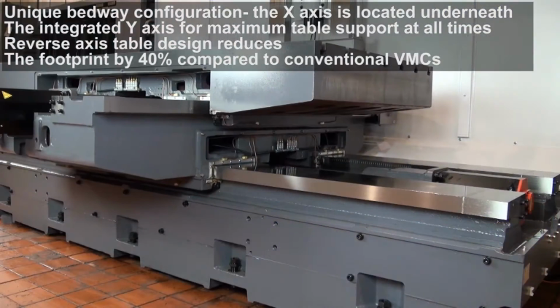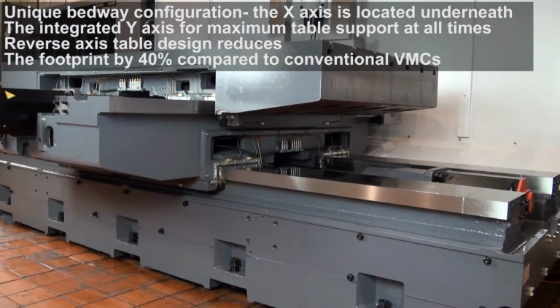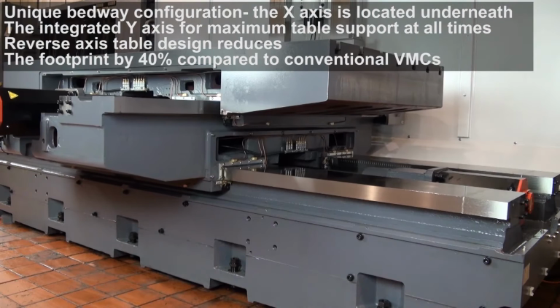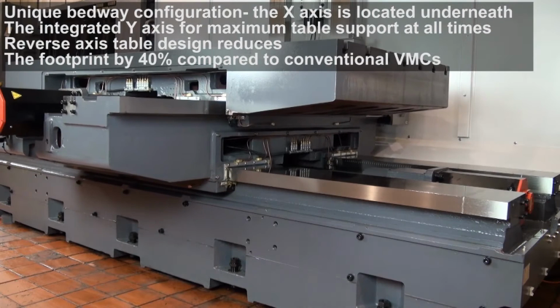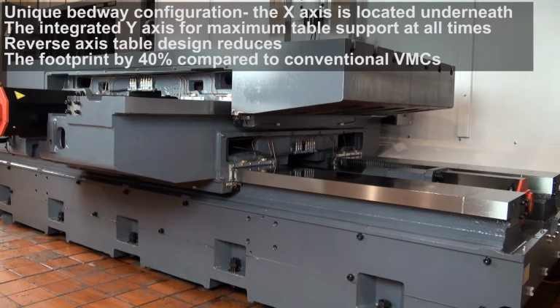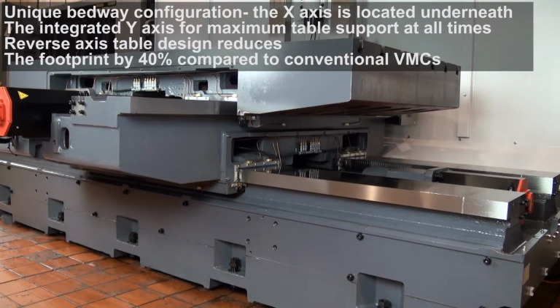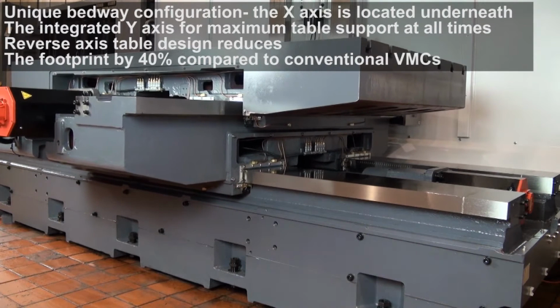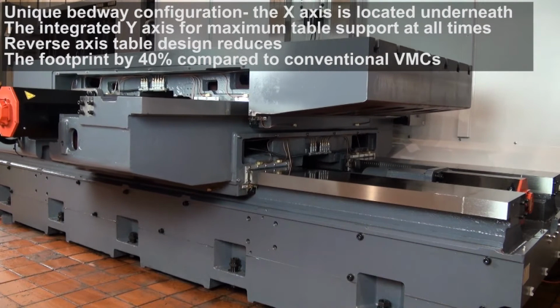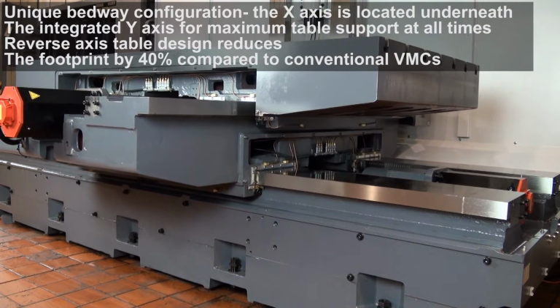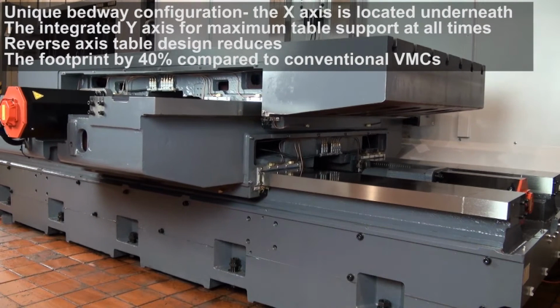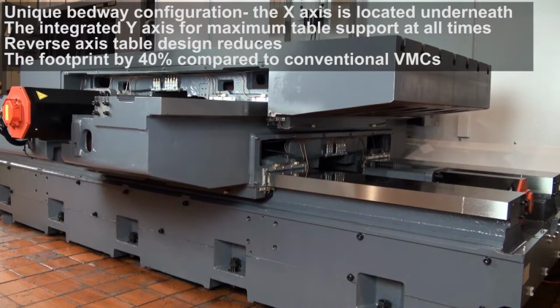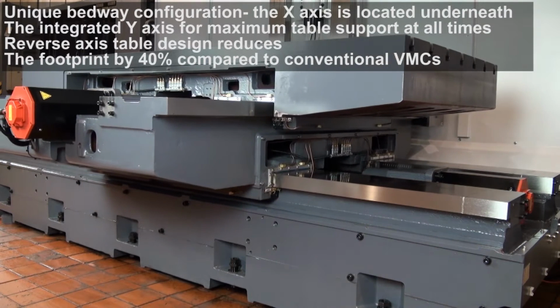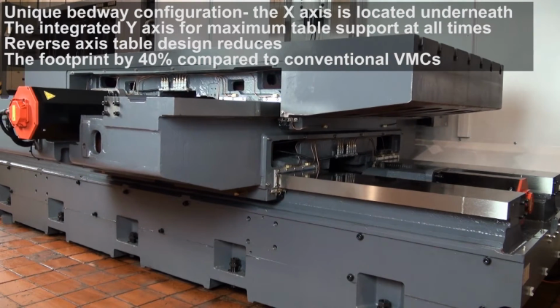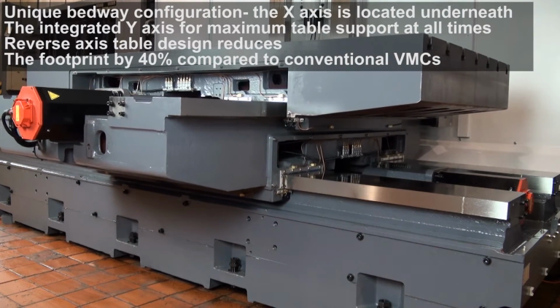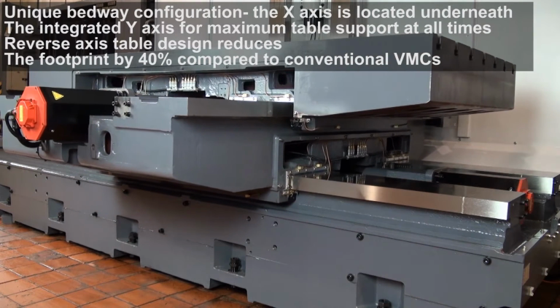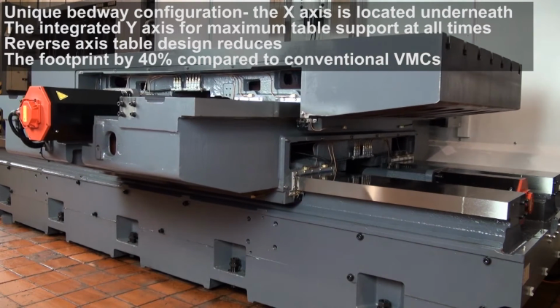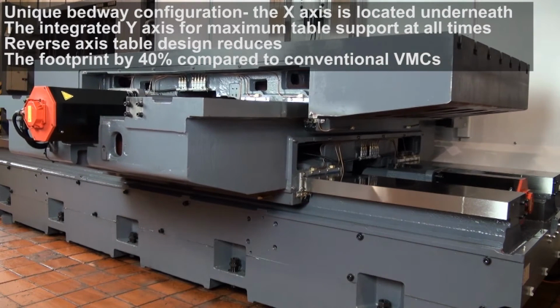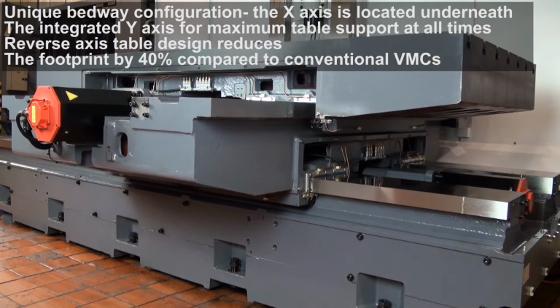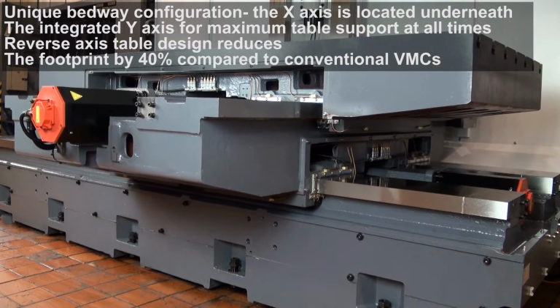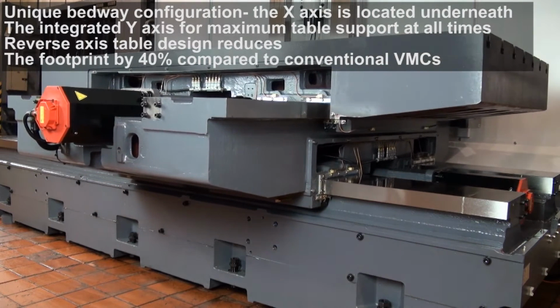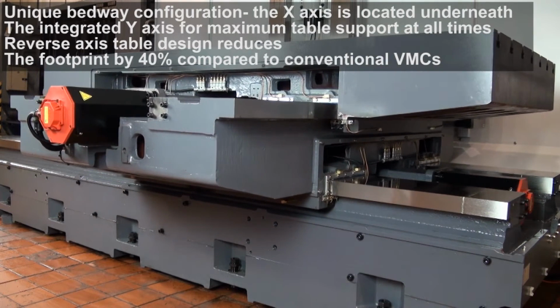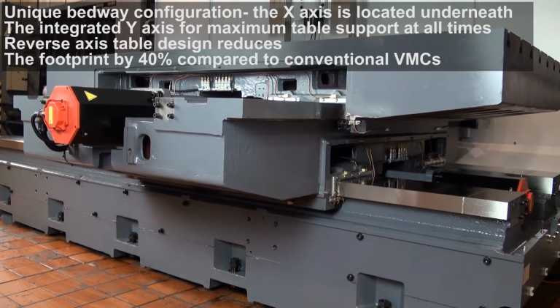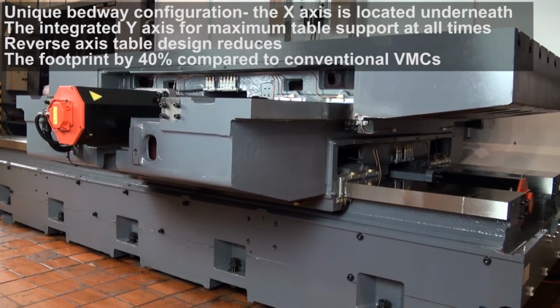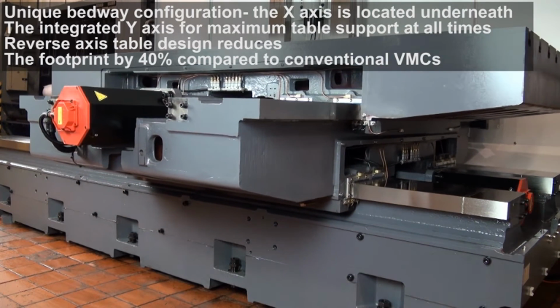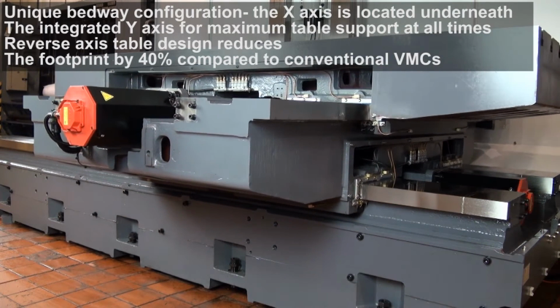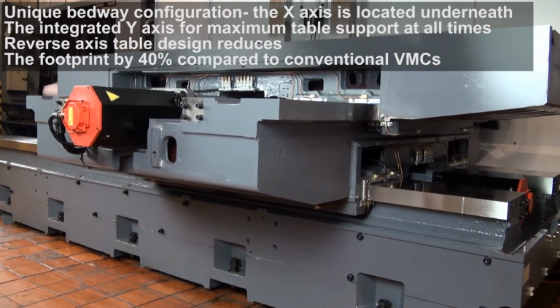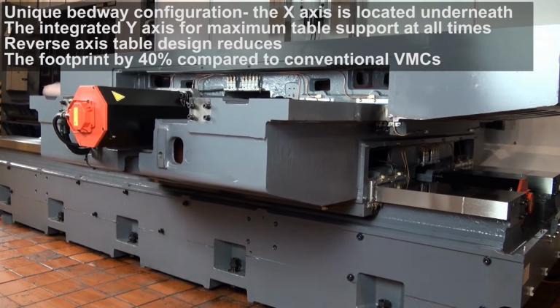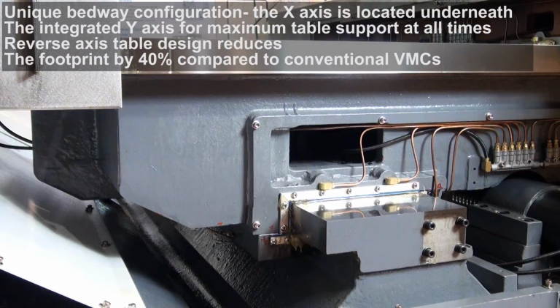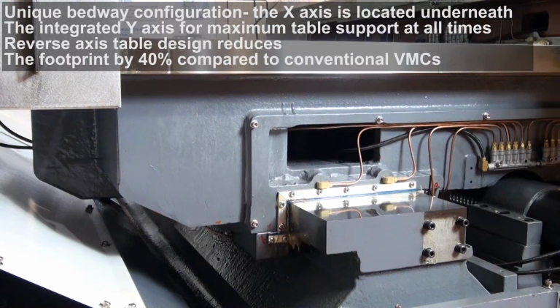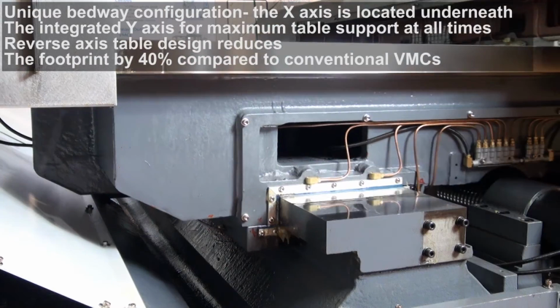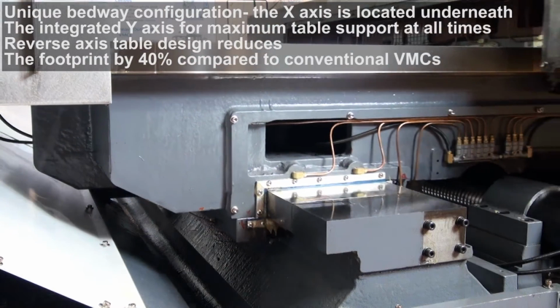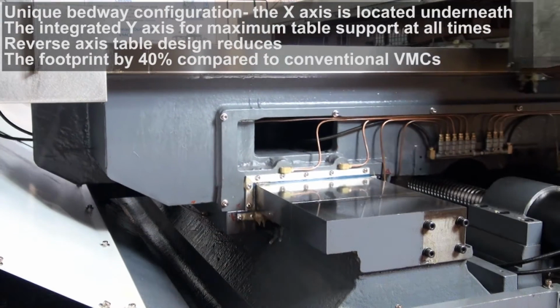This reverse-axis table design has the added benefit of reducing the footprint, with each machine taking up 40% less floor space than a conventional VMC. Two models are available across the whole range.